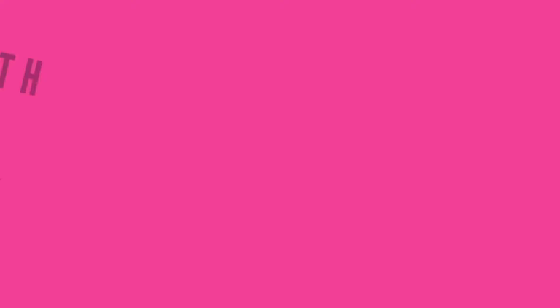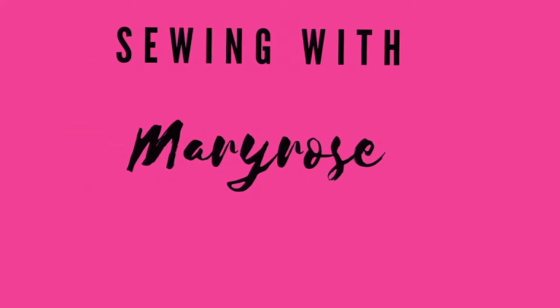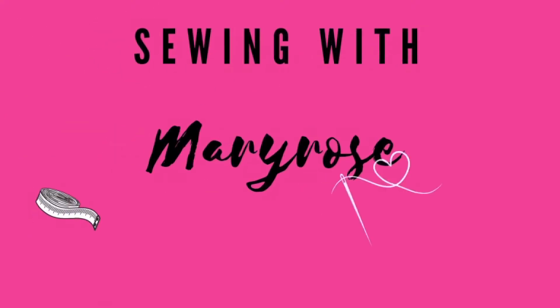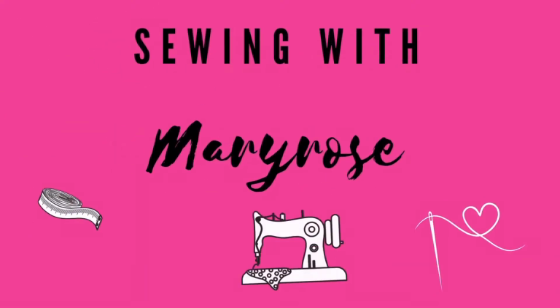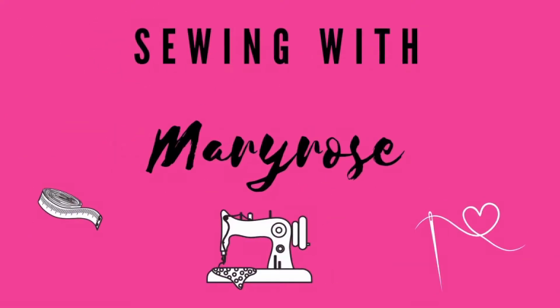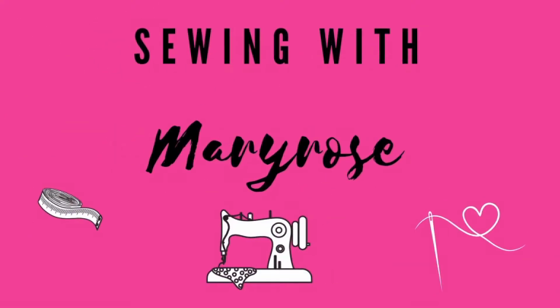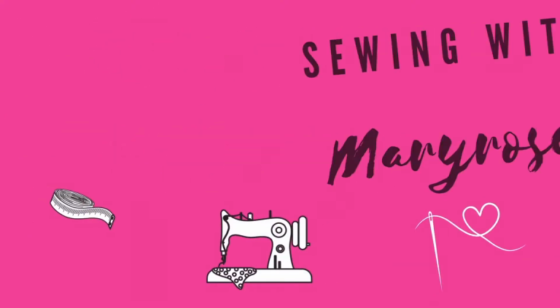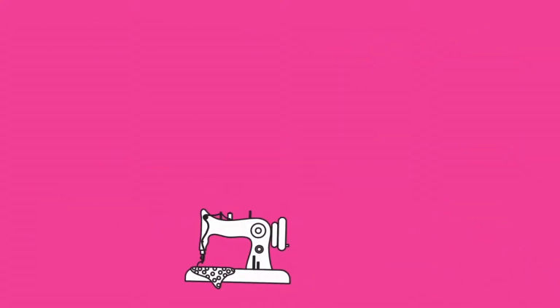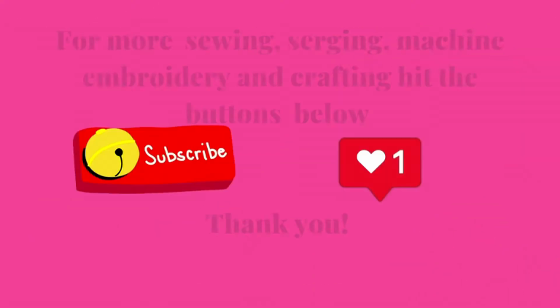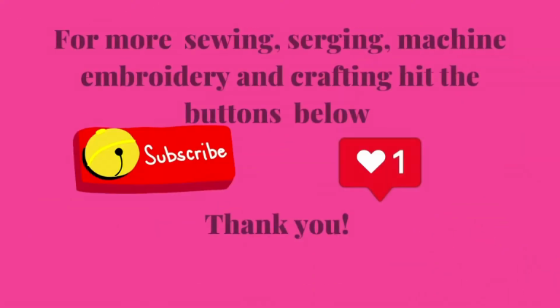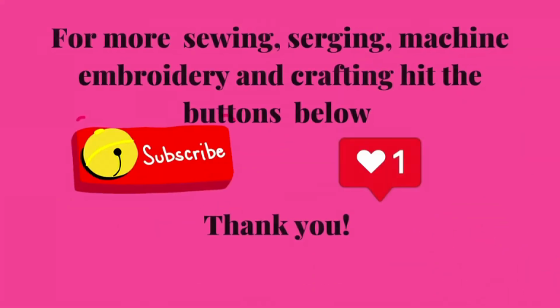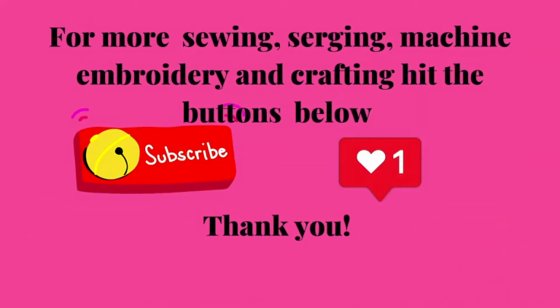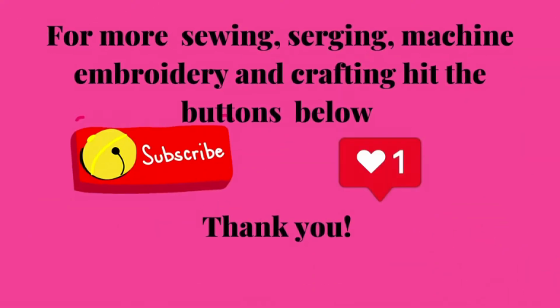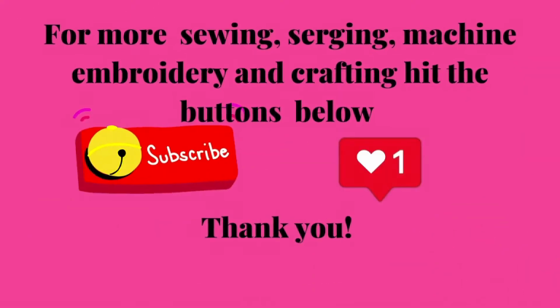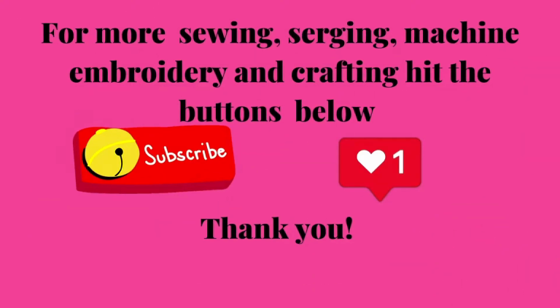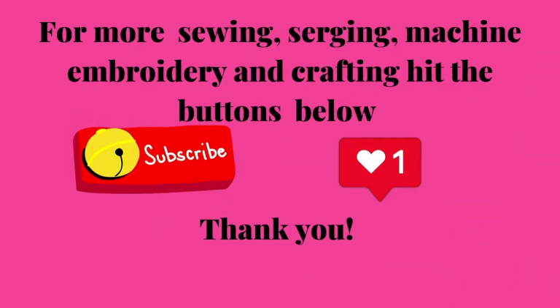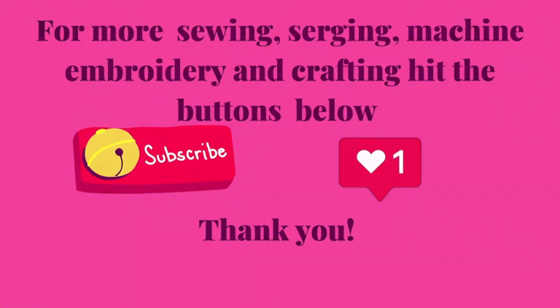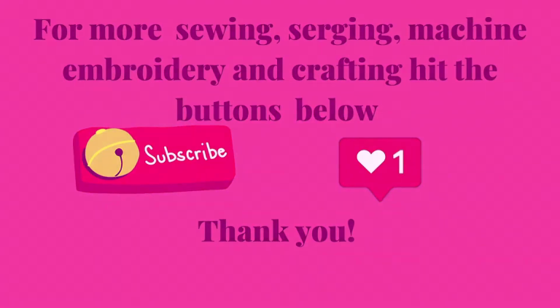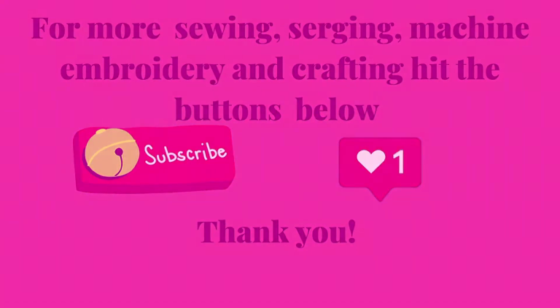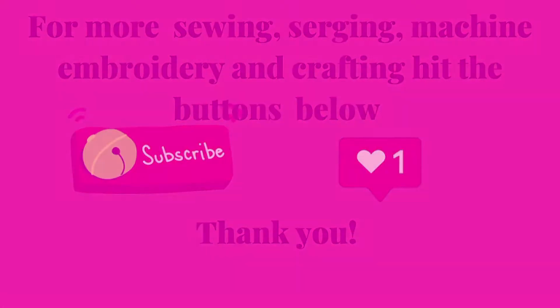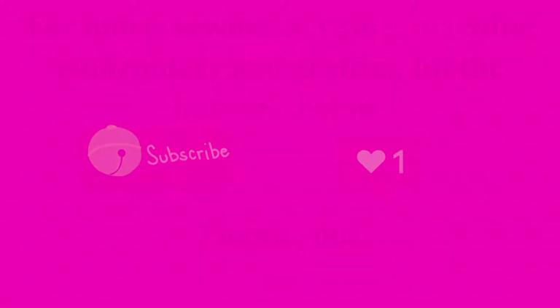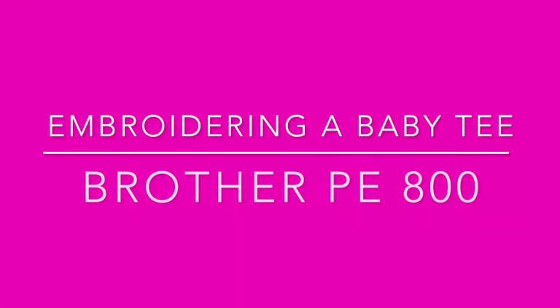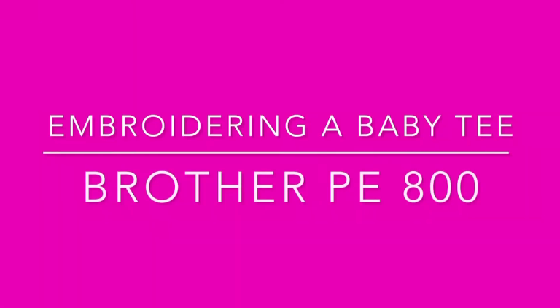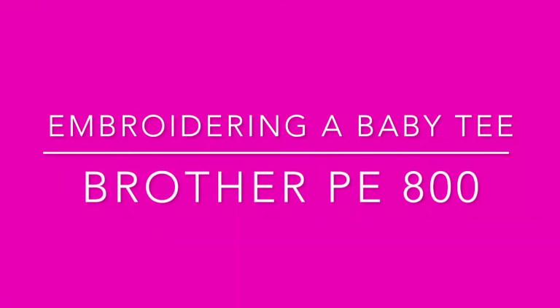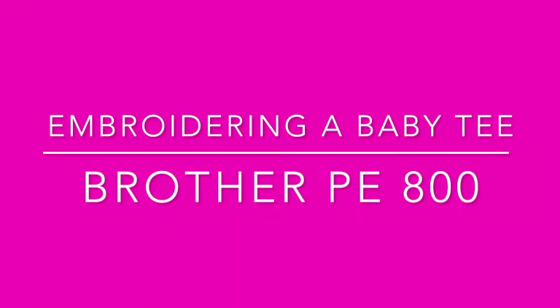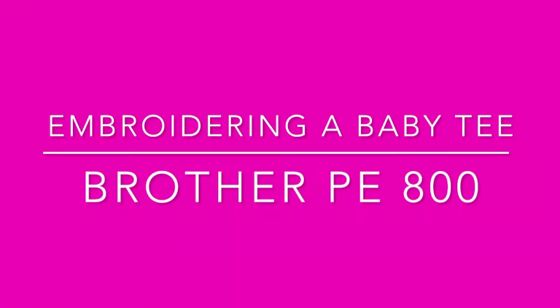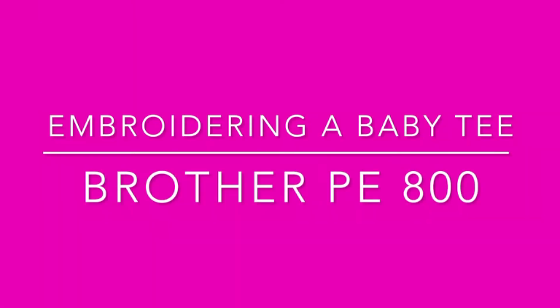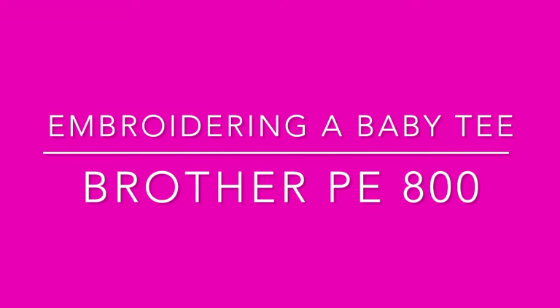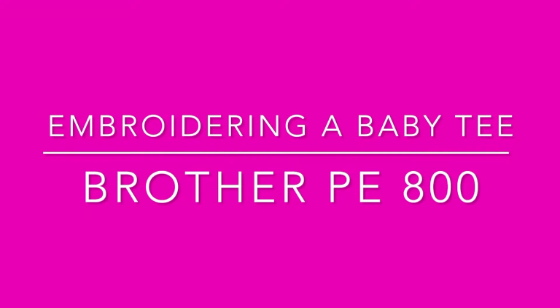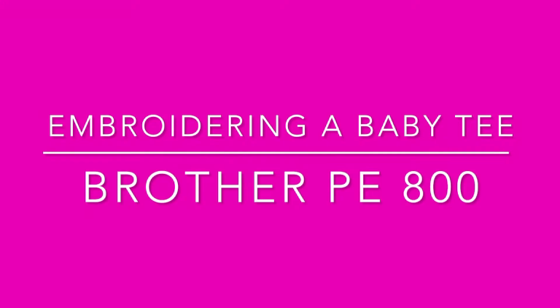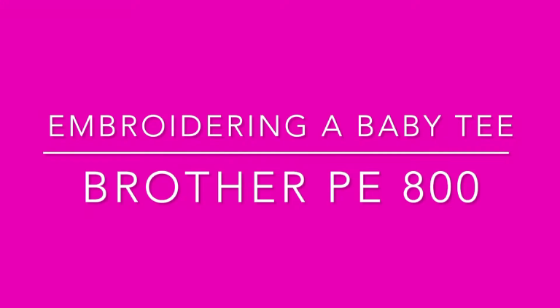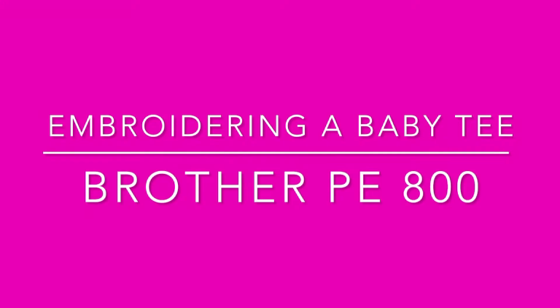Hi, welcome to my channel, Sewing with Mary Rose. In this video, I'm going to show you how to embroider a baby tee.